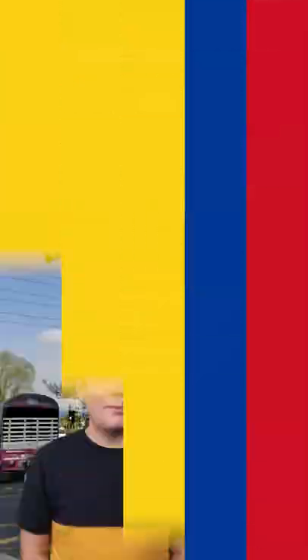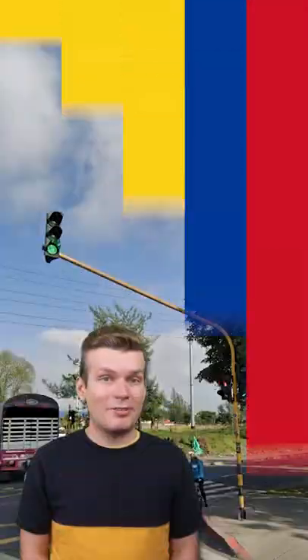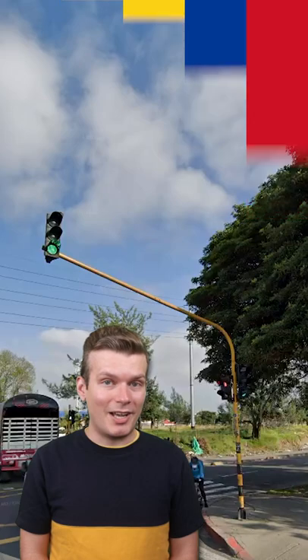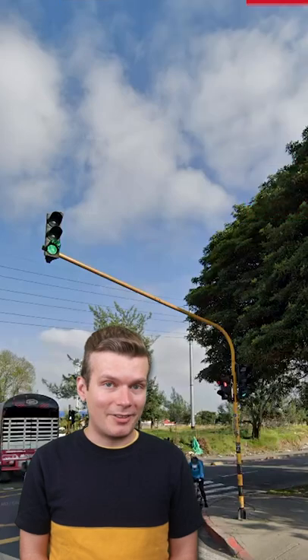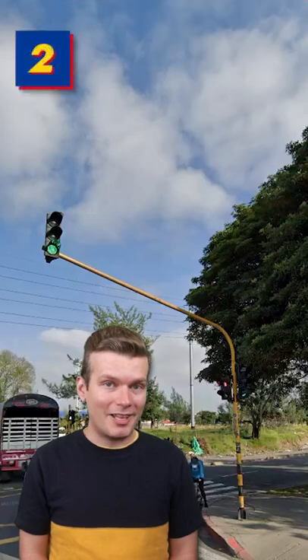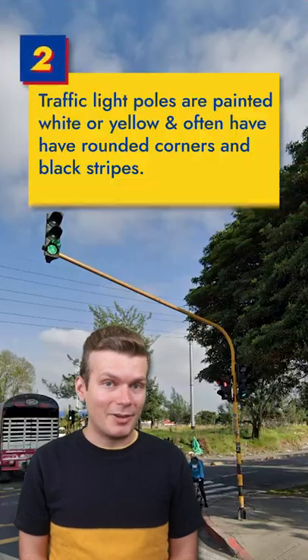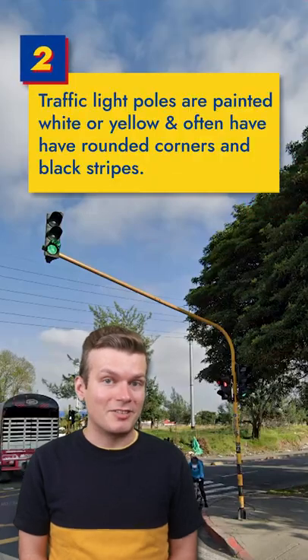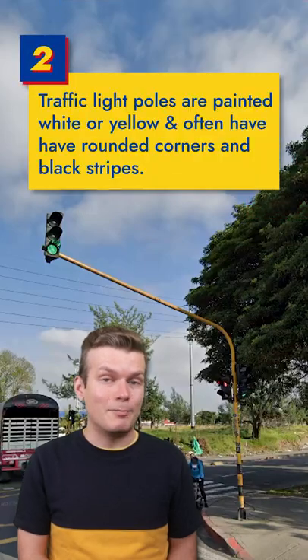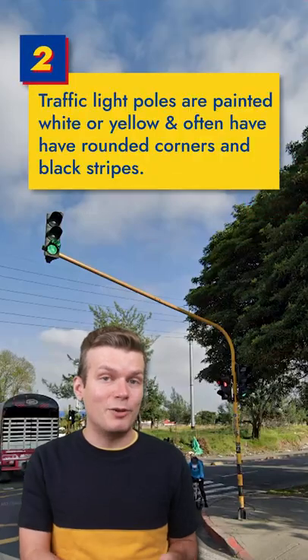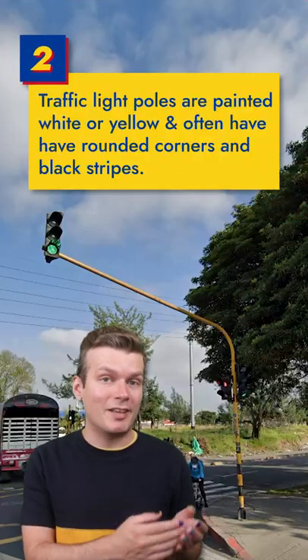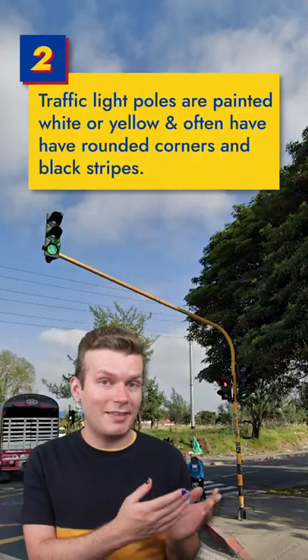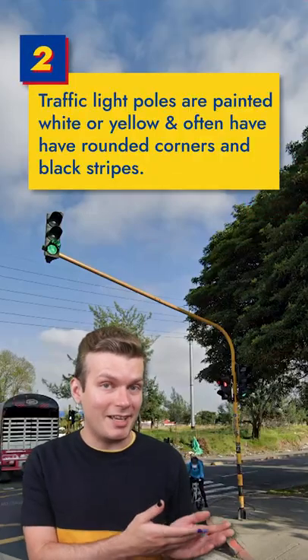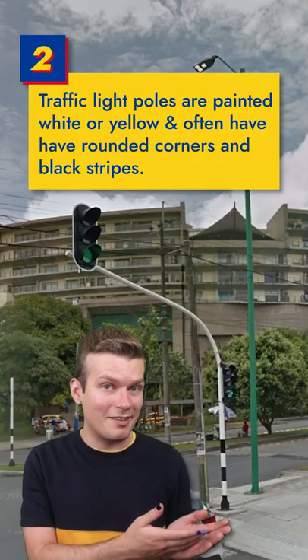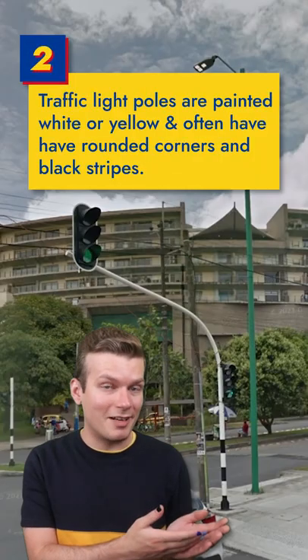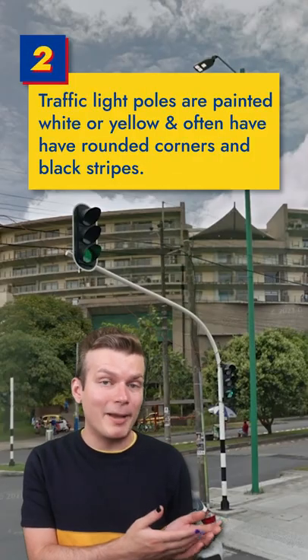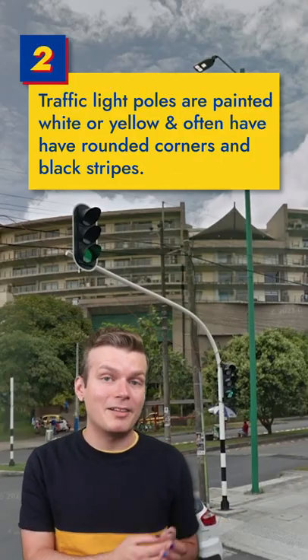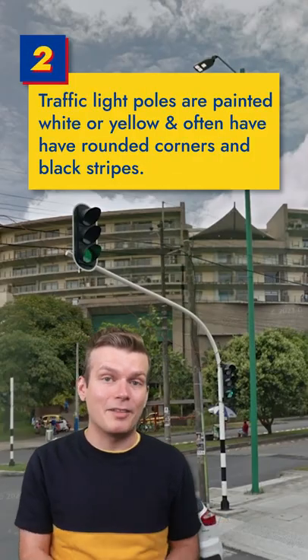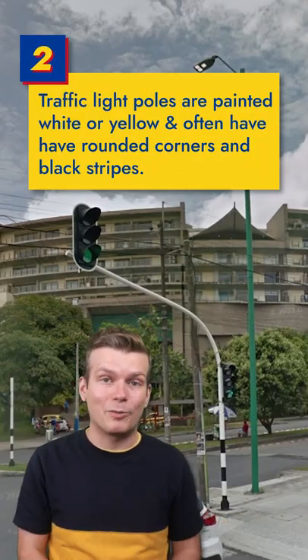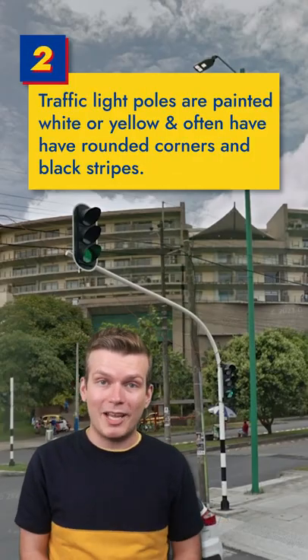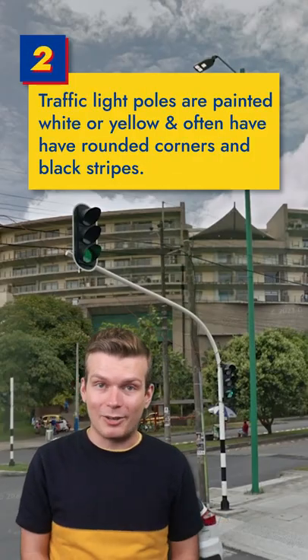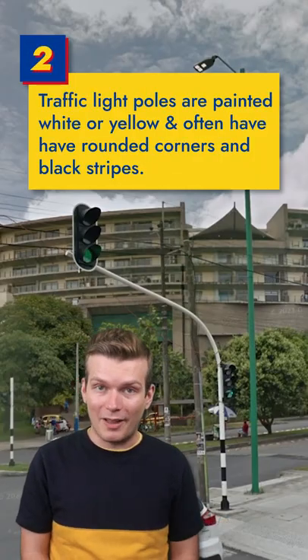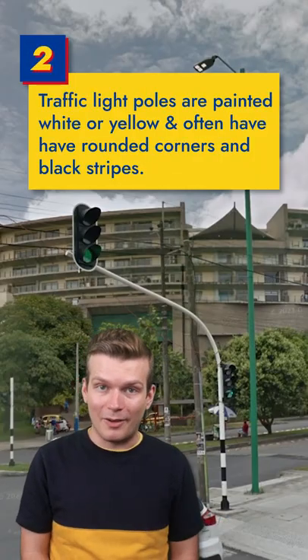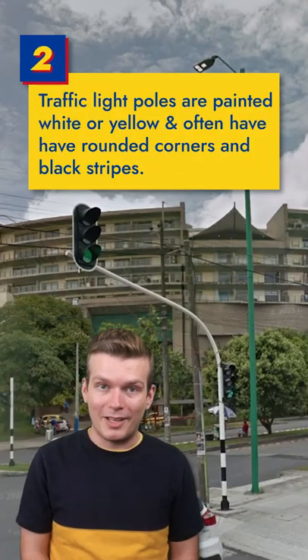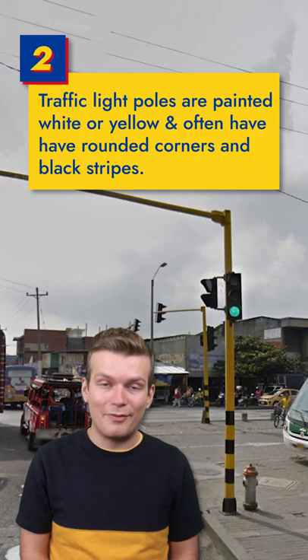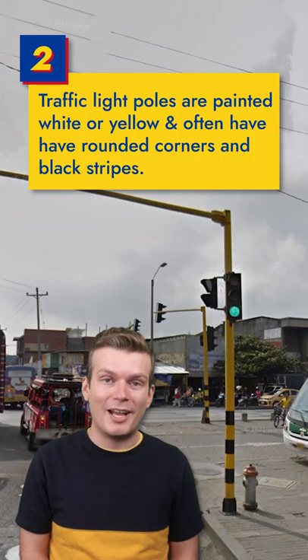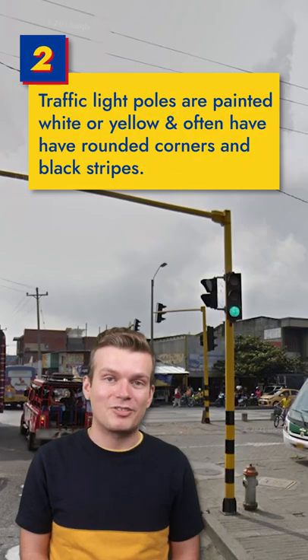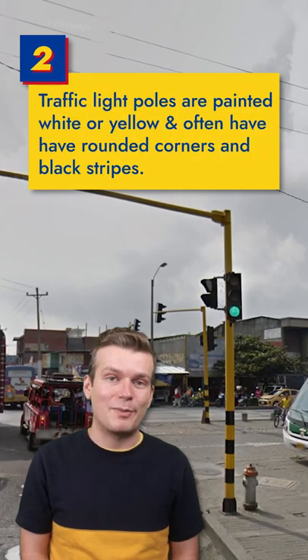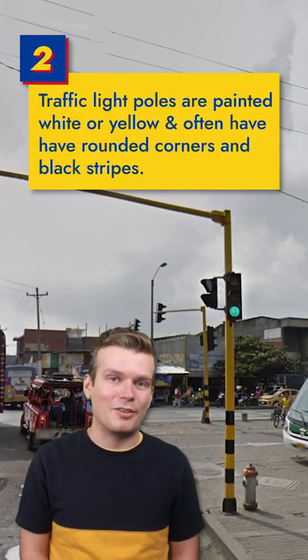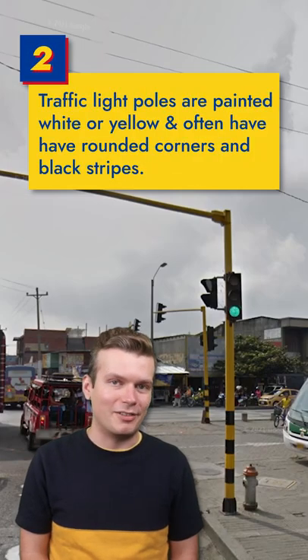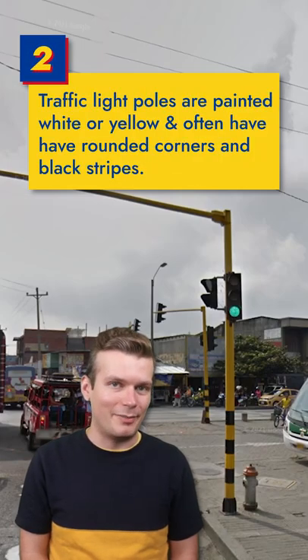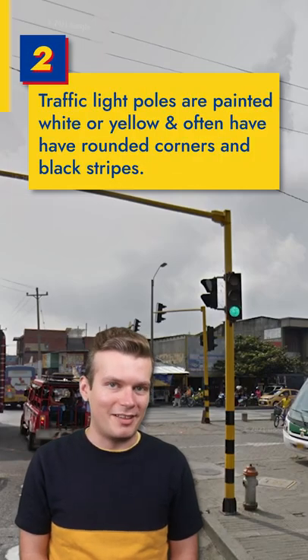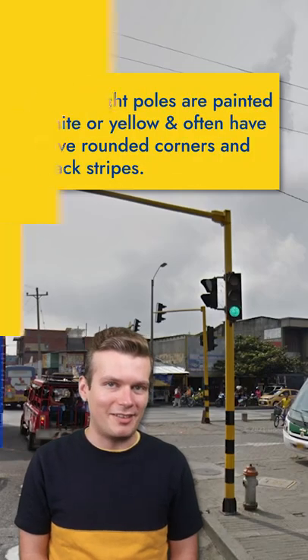Colombian traffic lights rest on poles like these, that are painted either white or yellow and have black stripes along their bases.